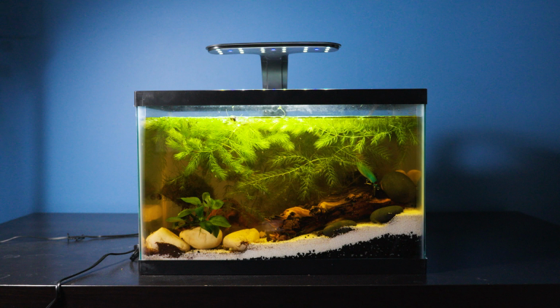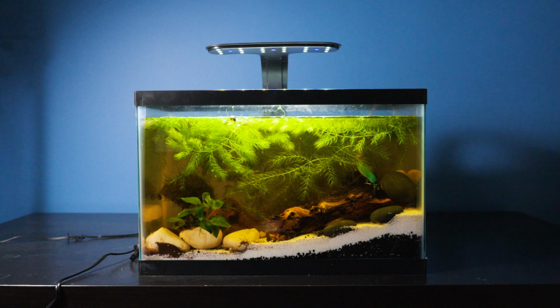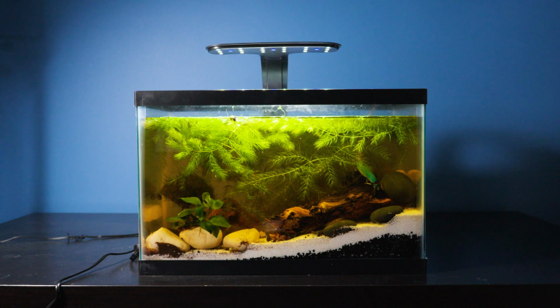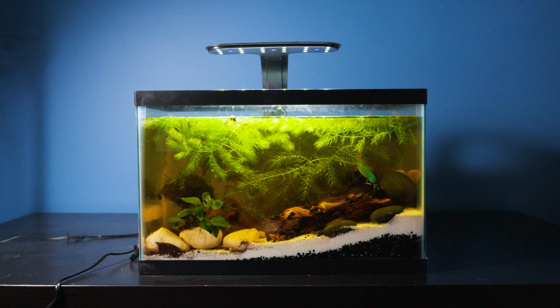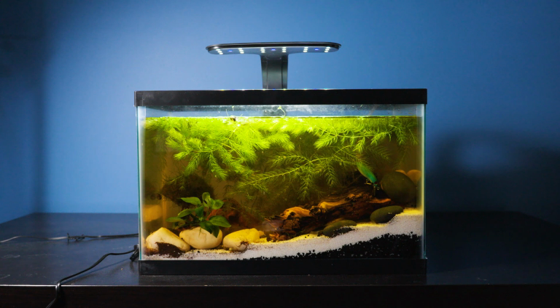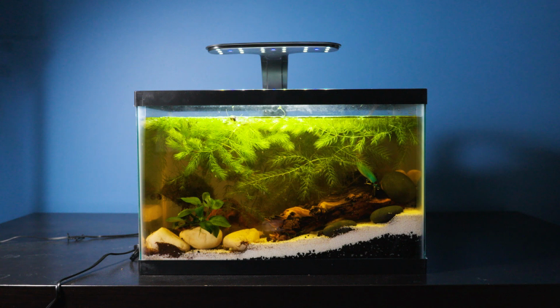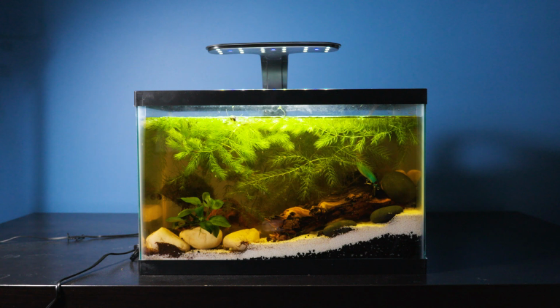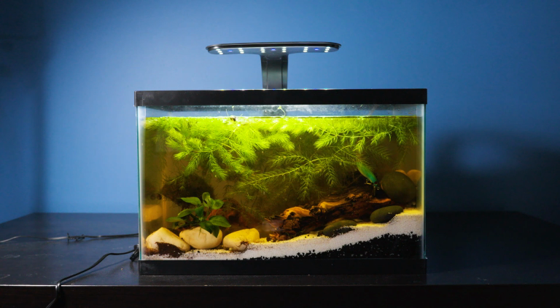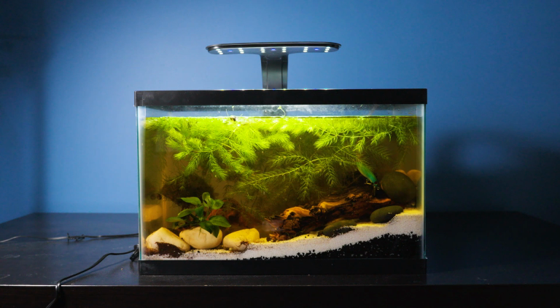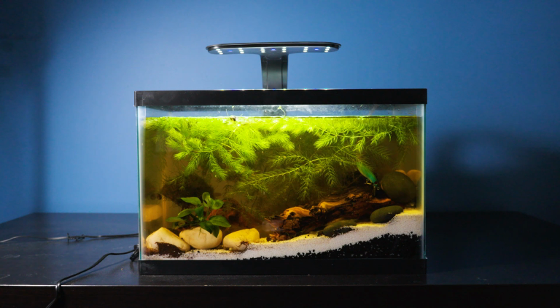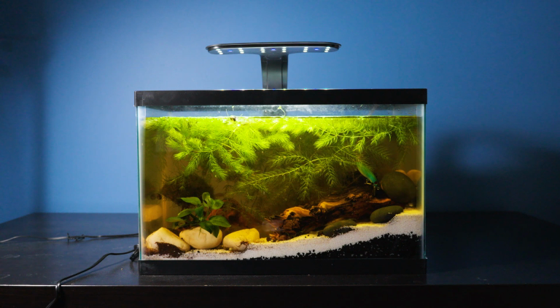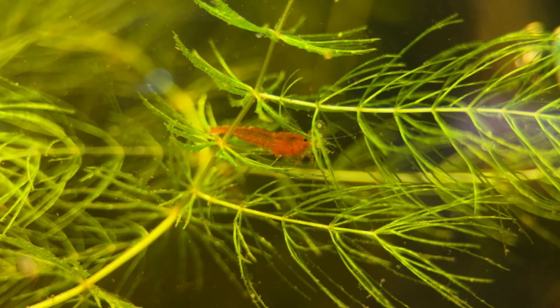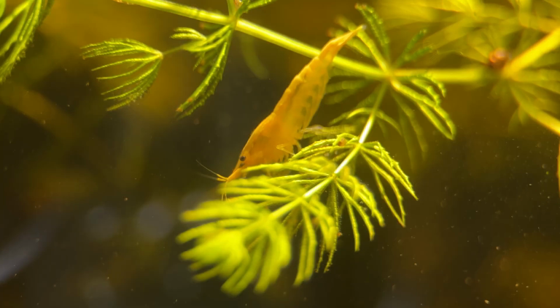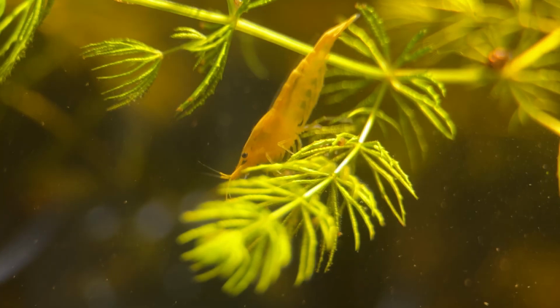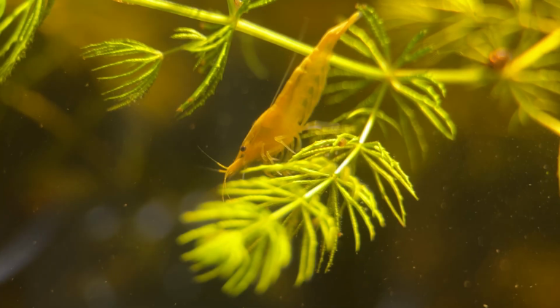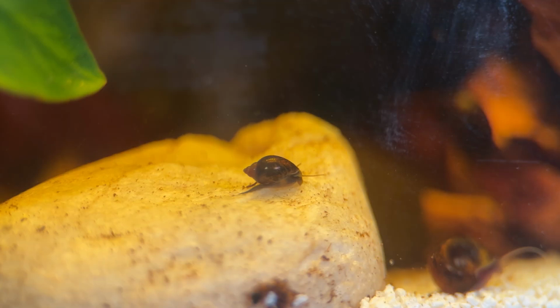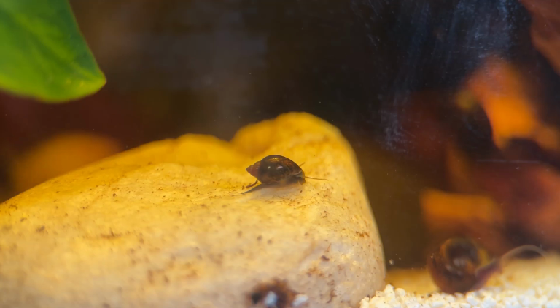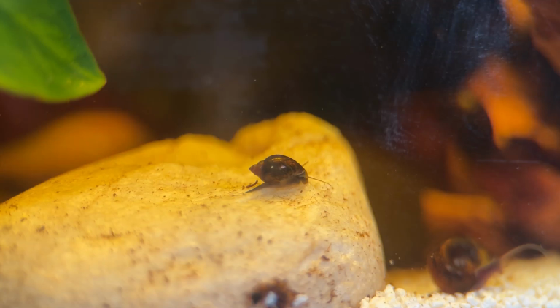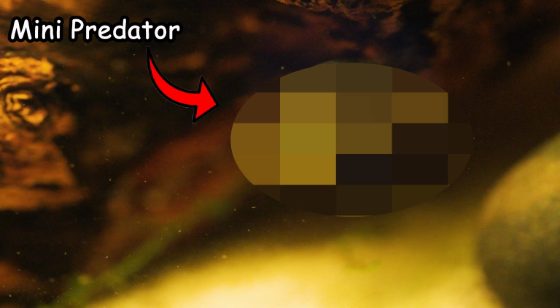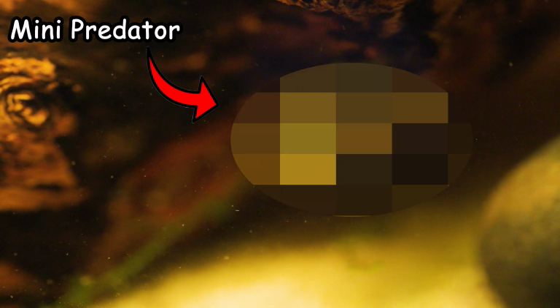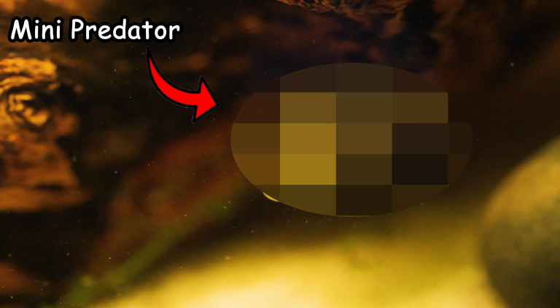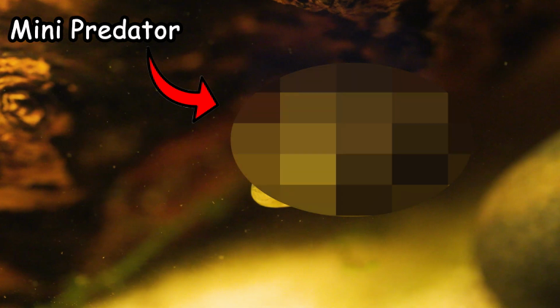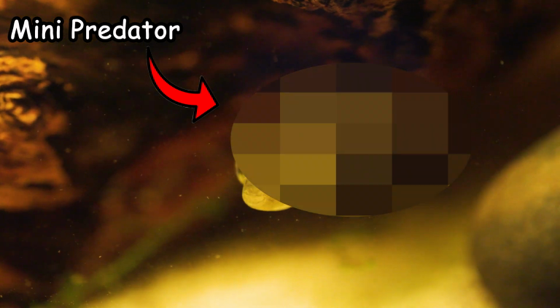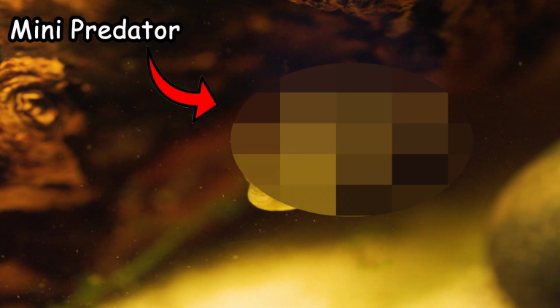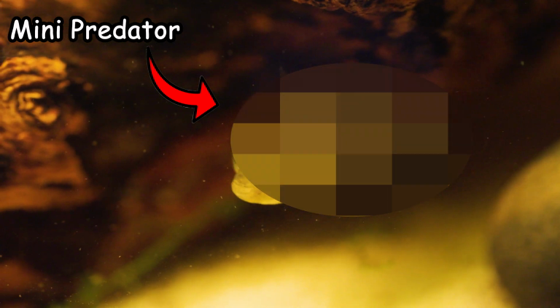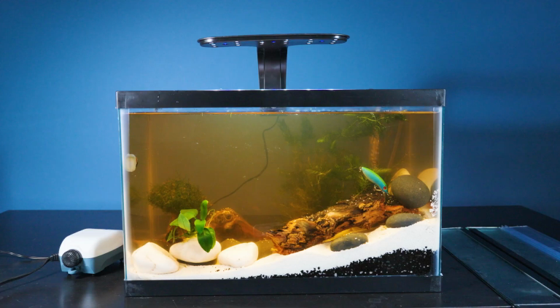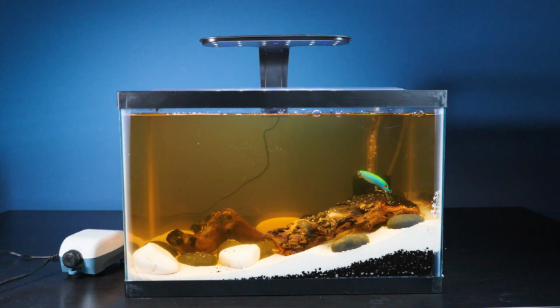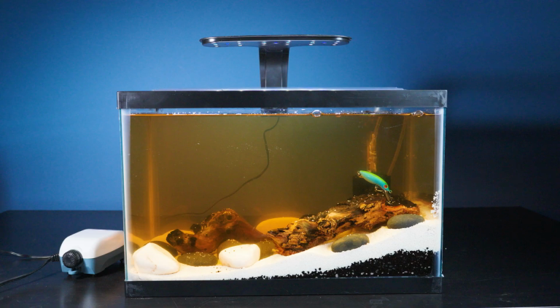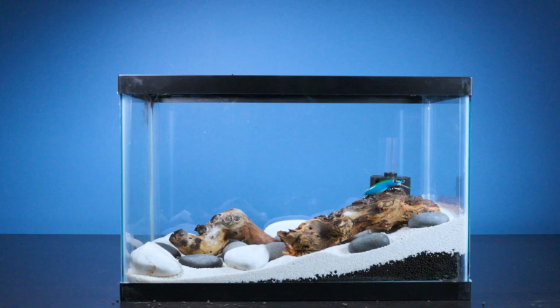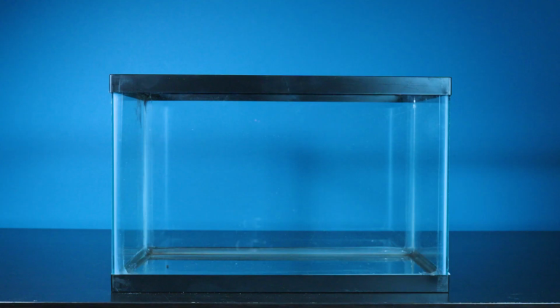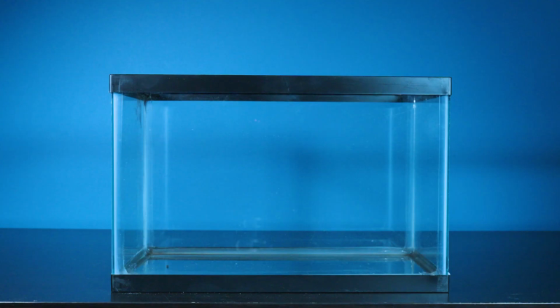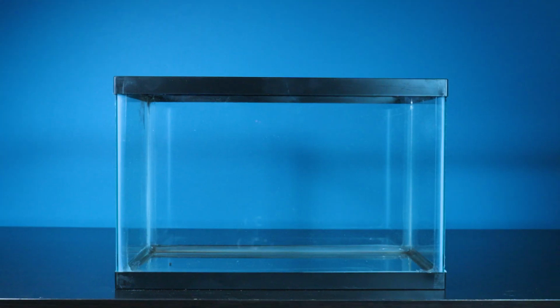In this tank lies a mini river, but to truly understand the beauty of this project, let me take you back to where it all began.